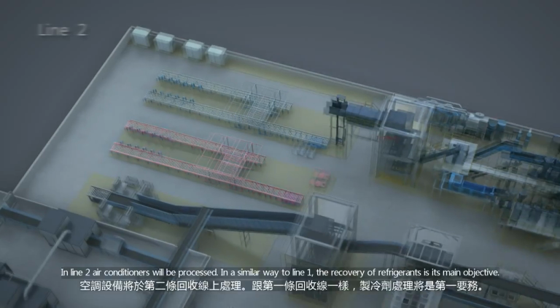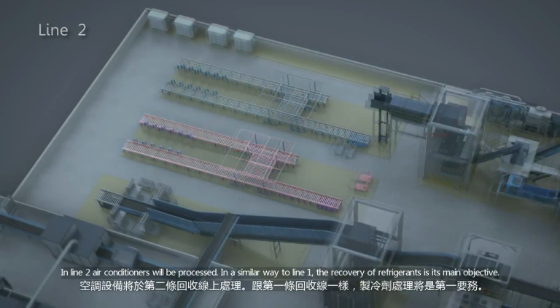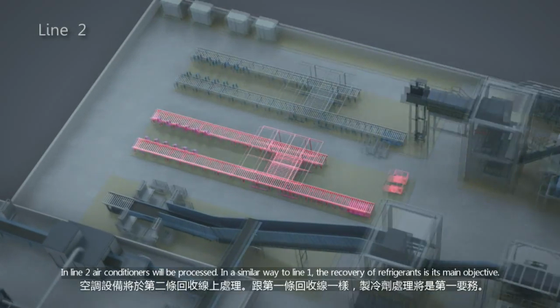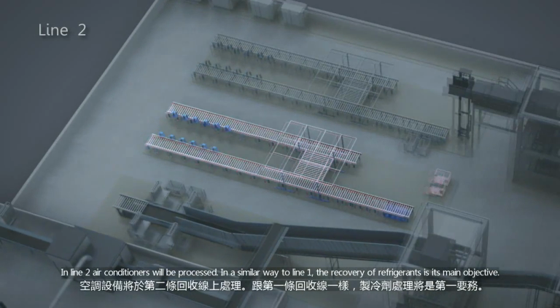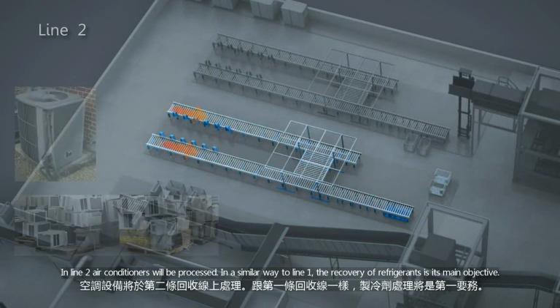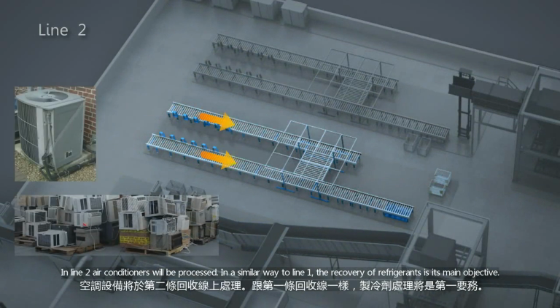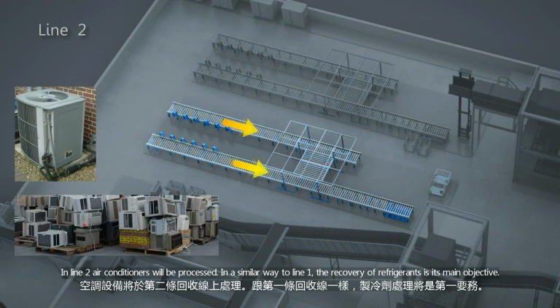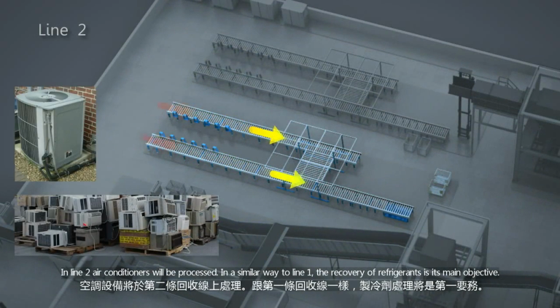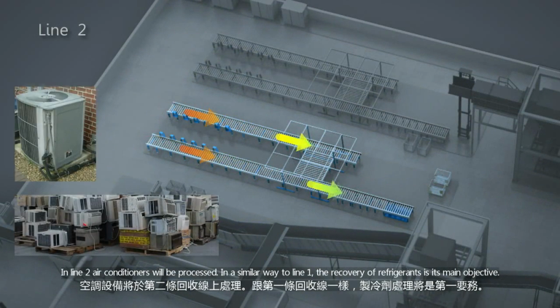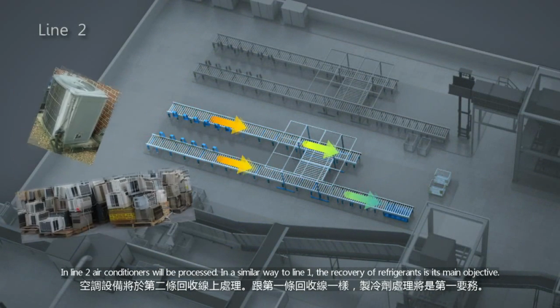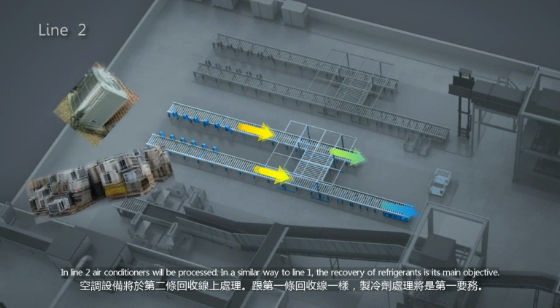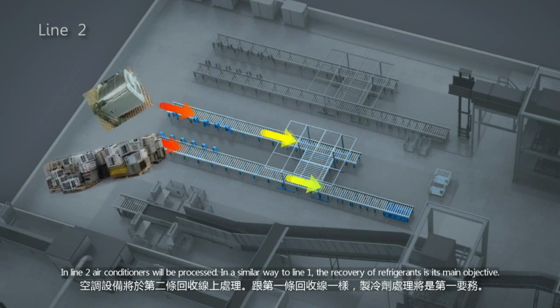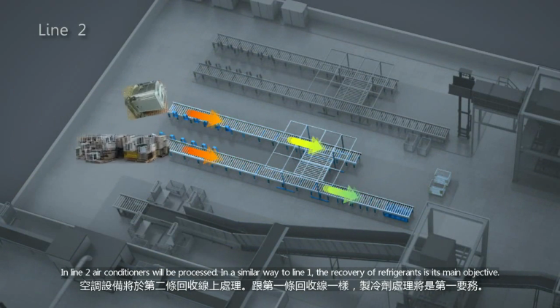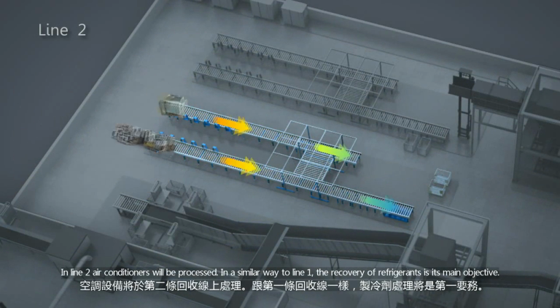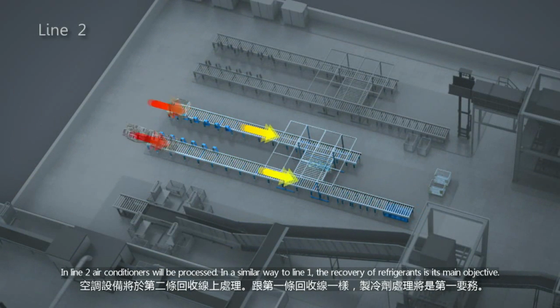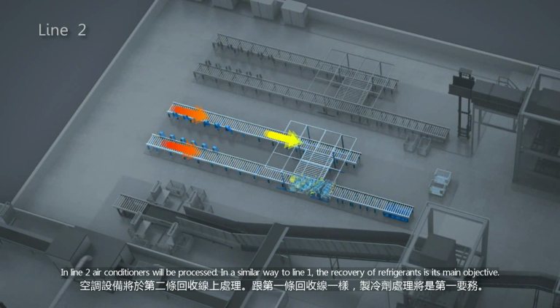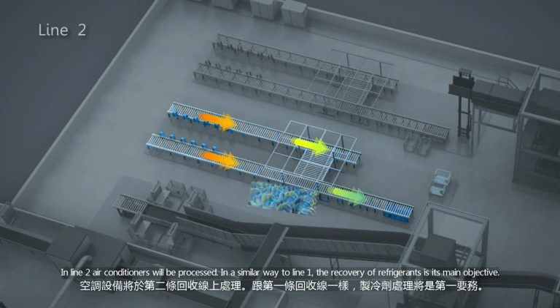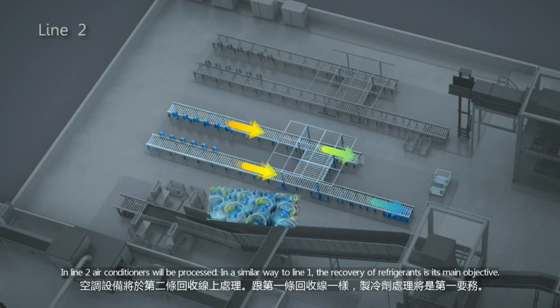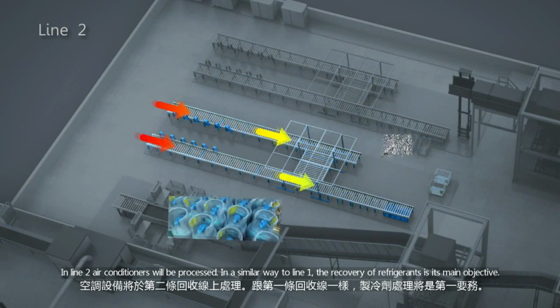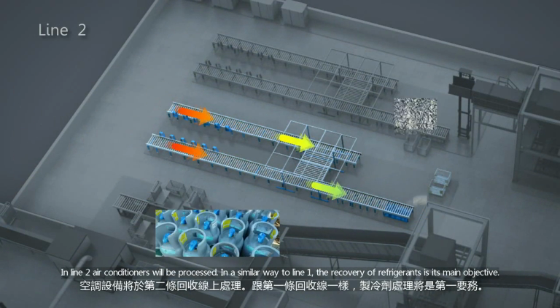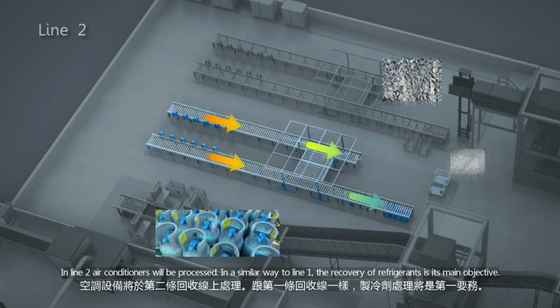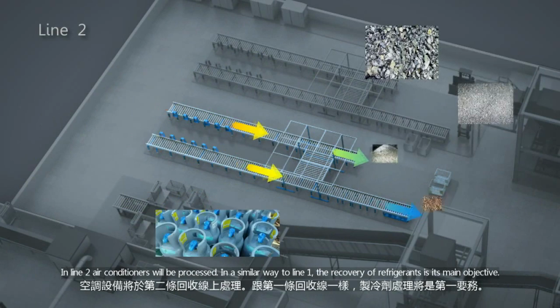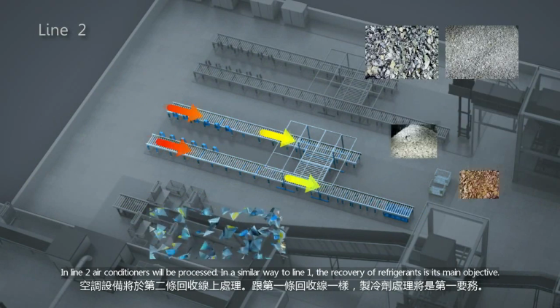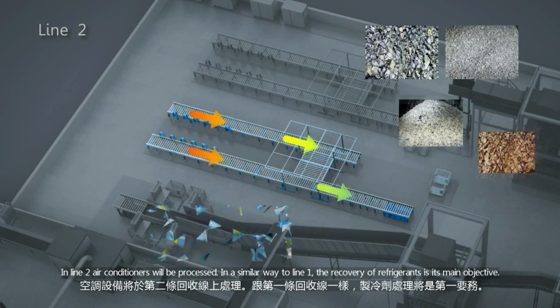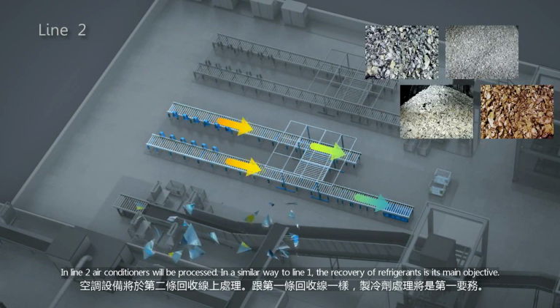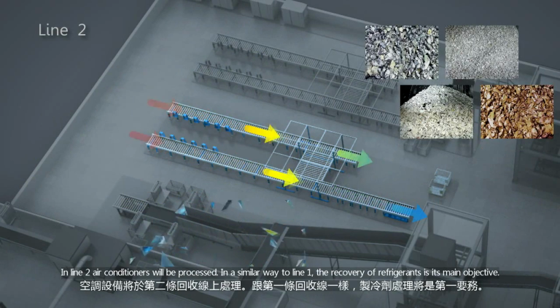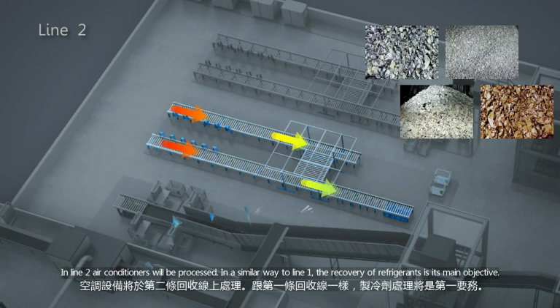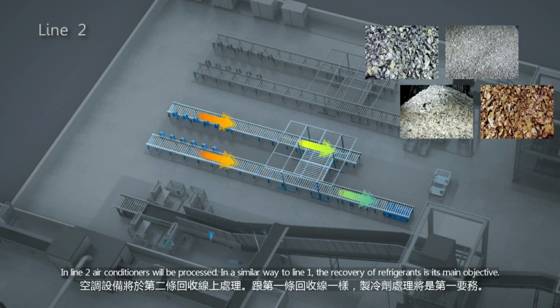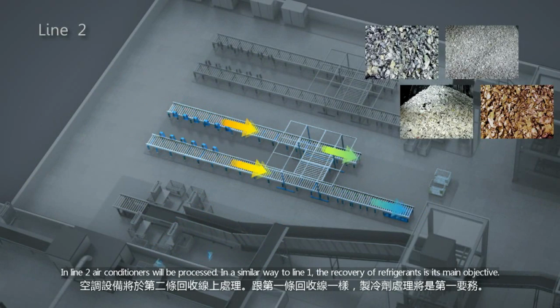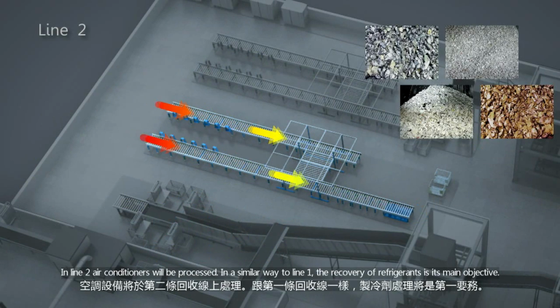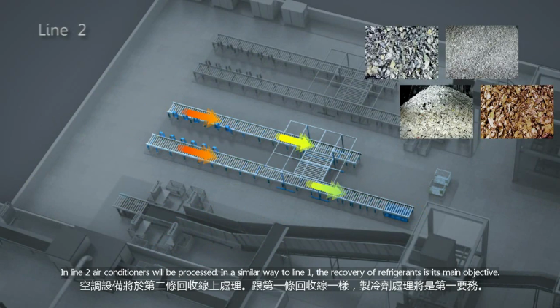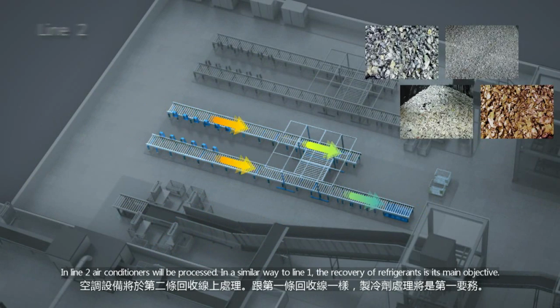In line 2, air-conditioners will be processed. In a similar way to line 1, the recovery of refrigerants is its main objective.